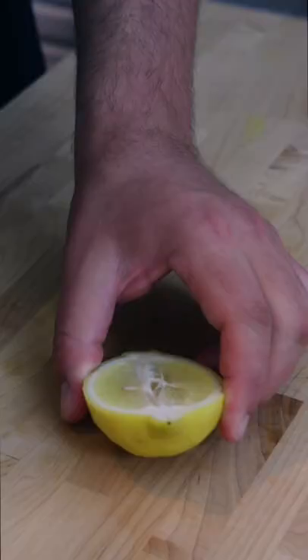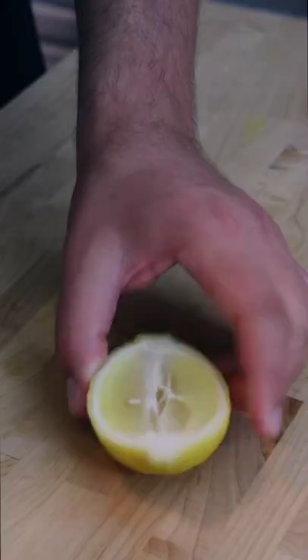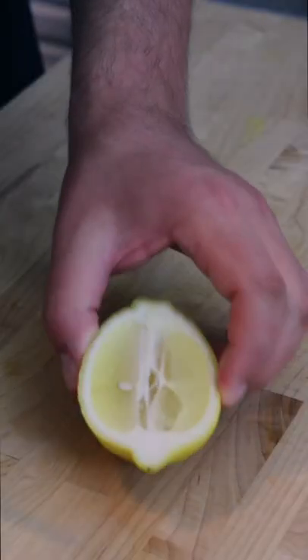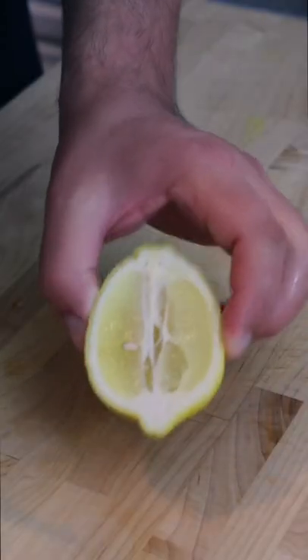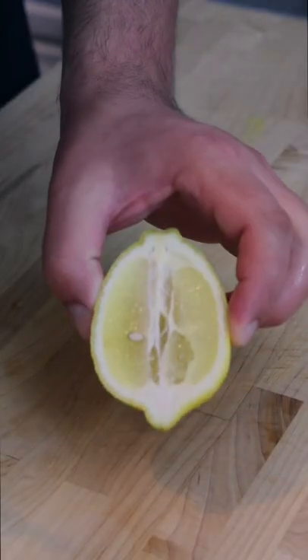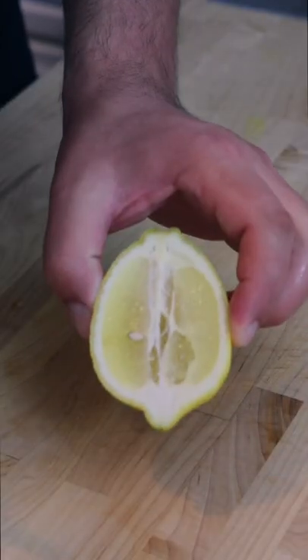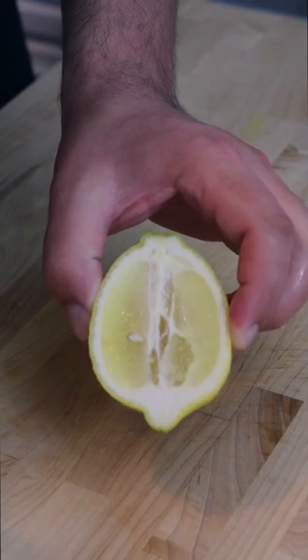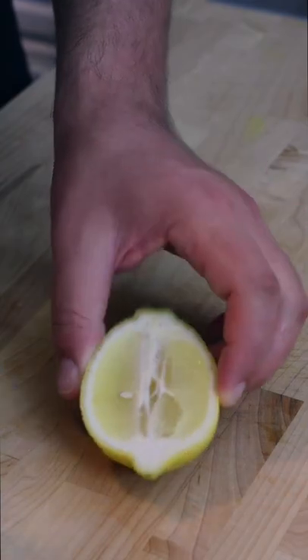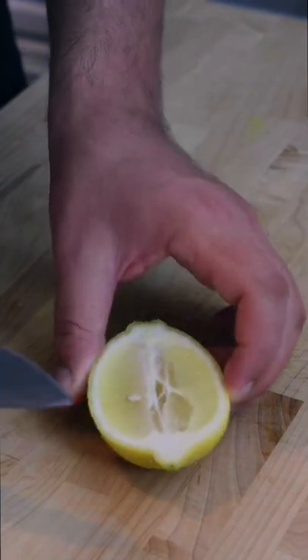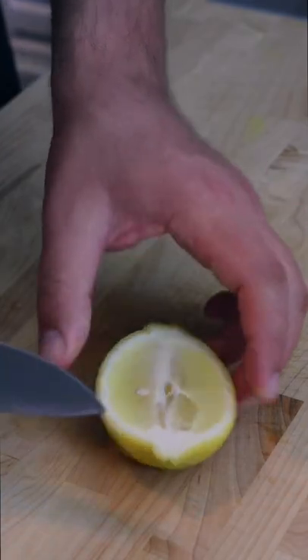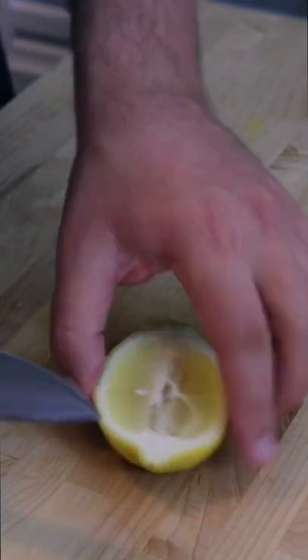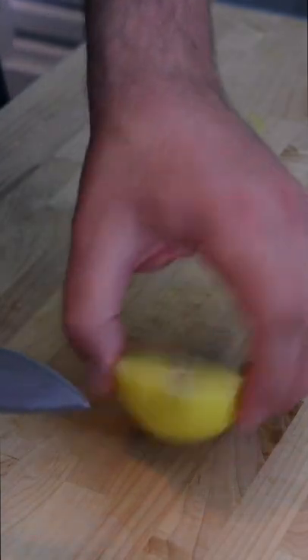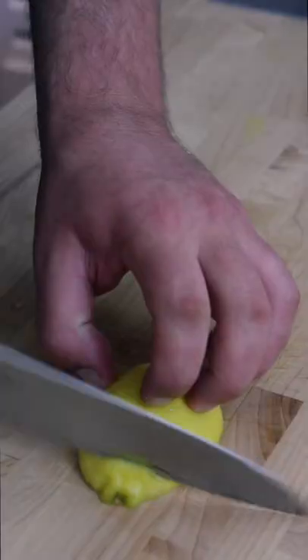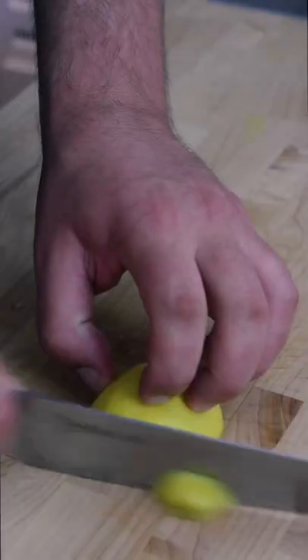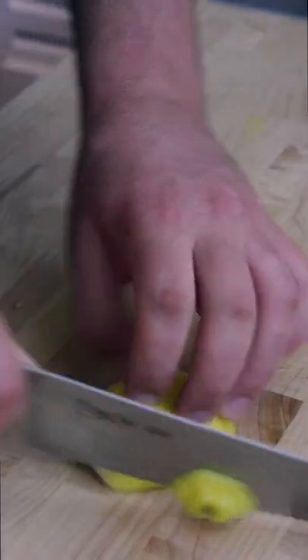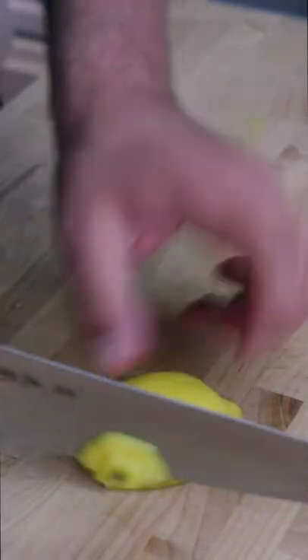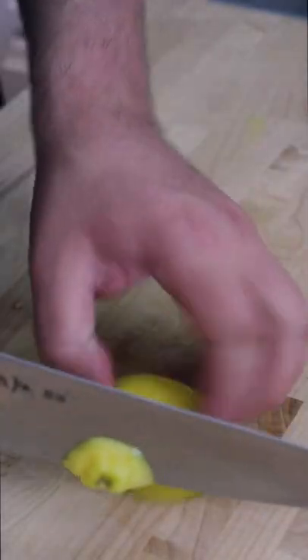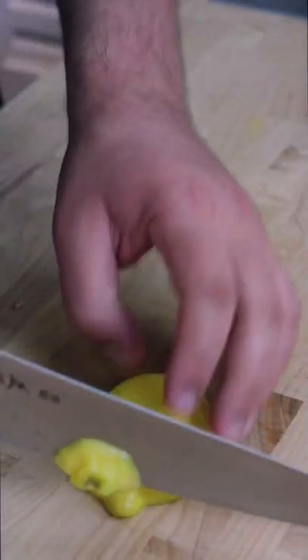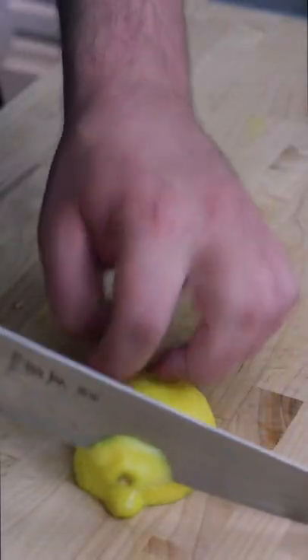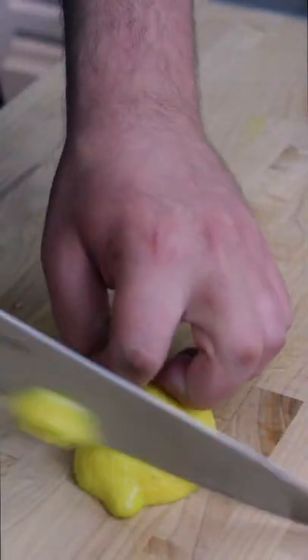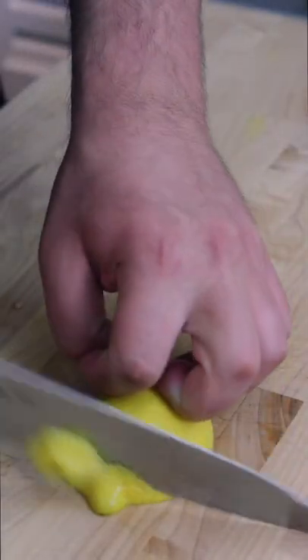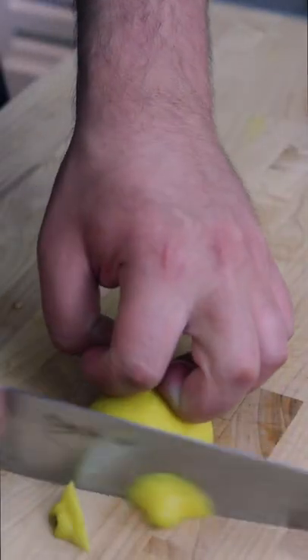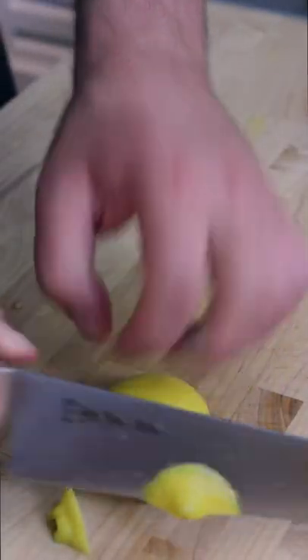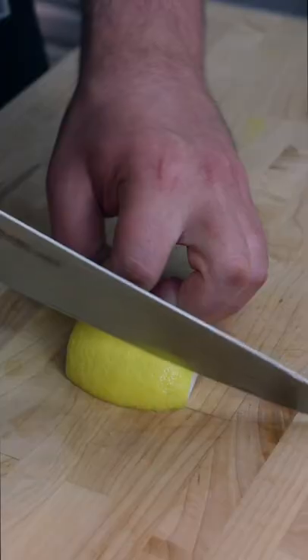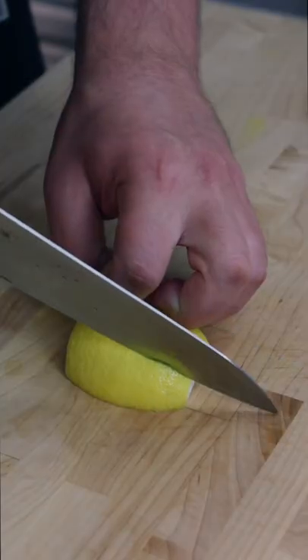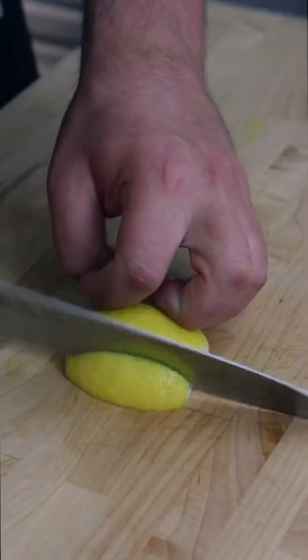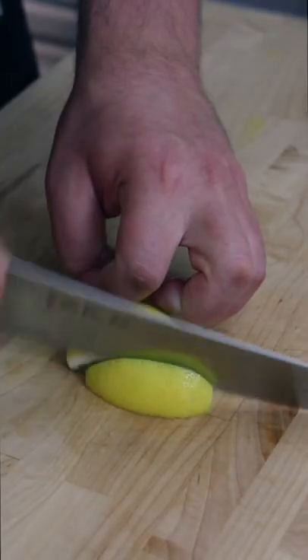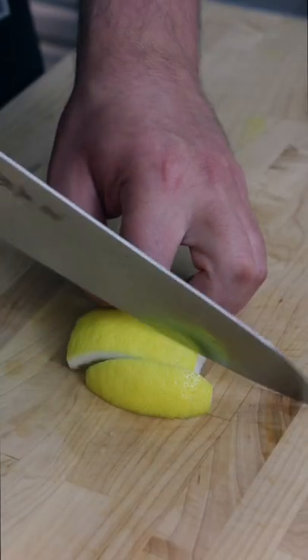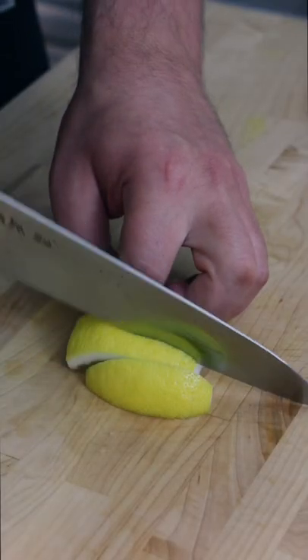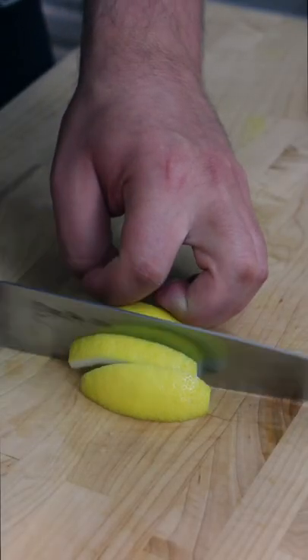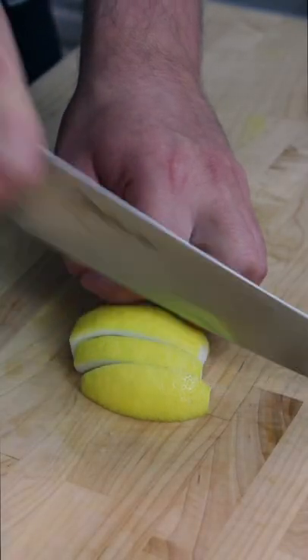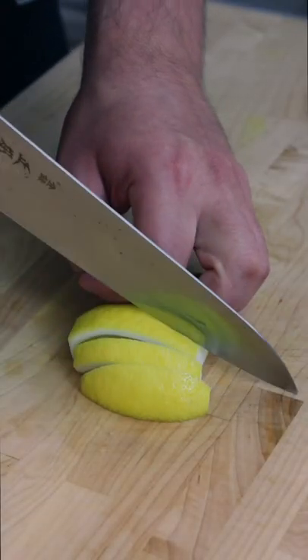Our first cut, the stem-to-stem cut — you can cut the ends off or not, then slice into equal wedges.